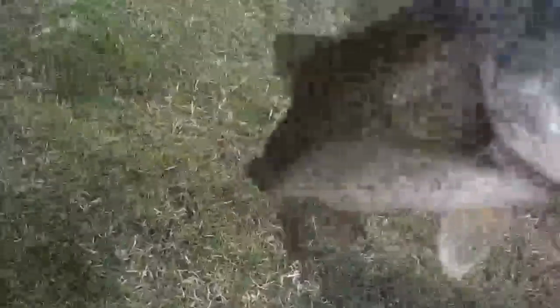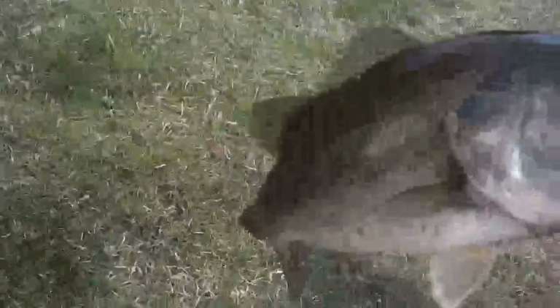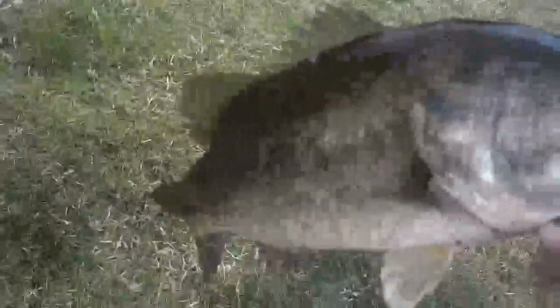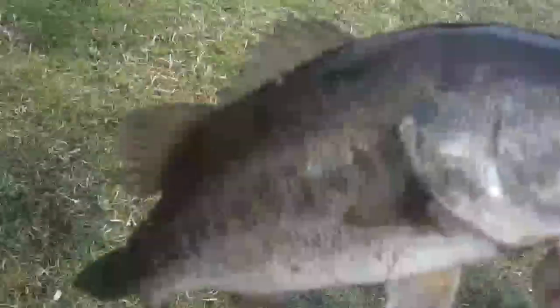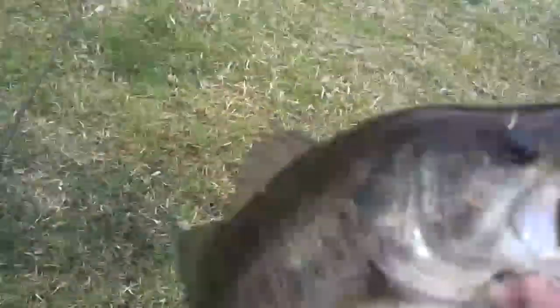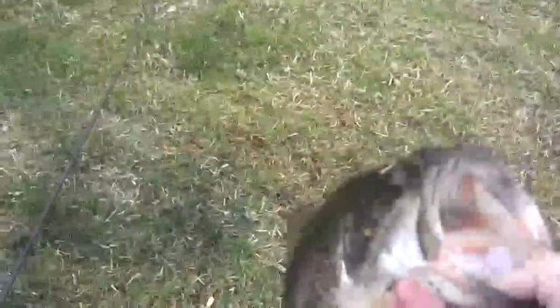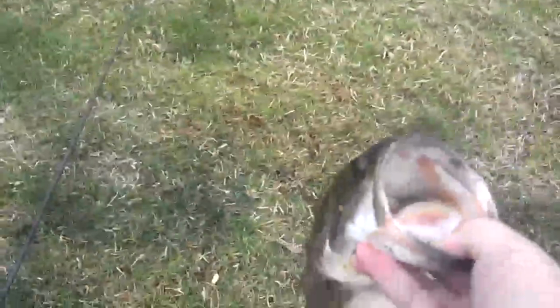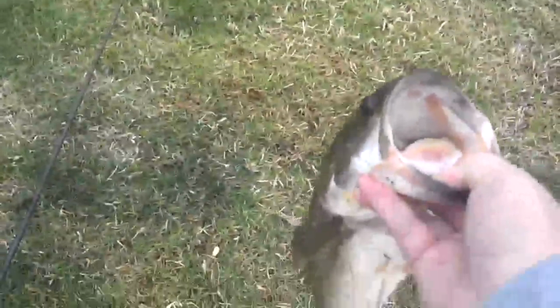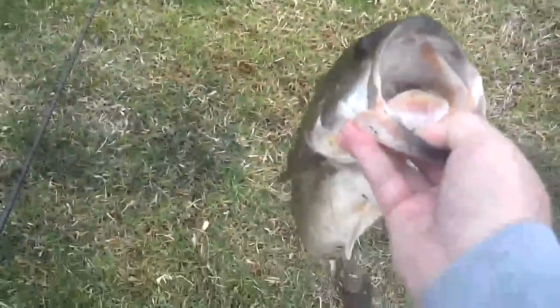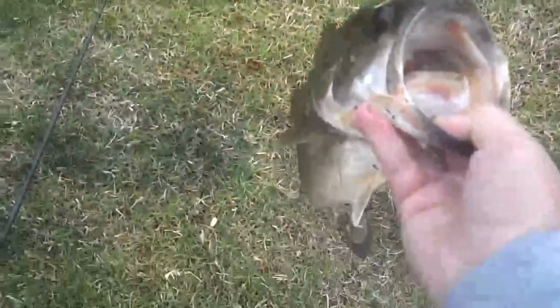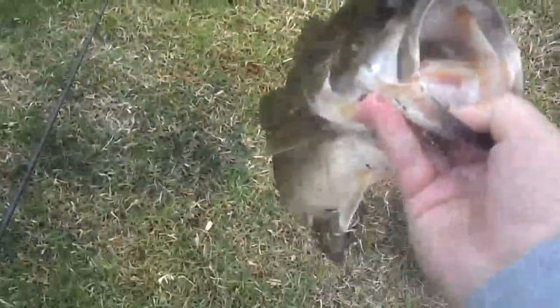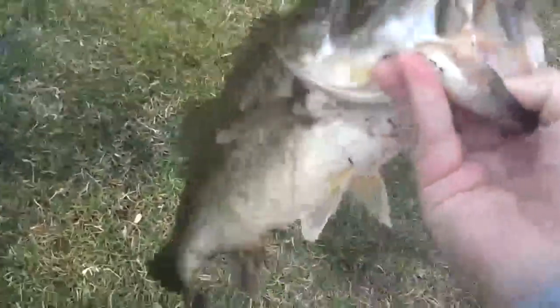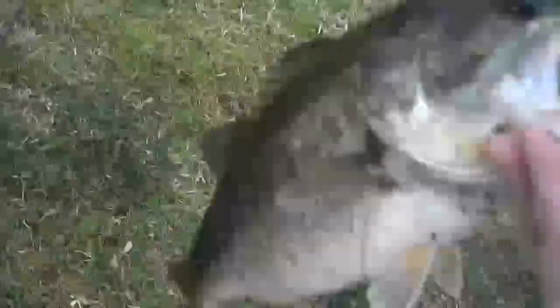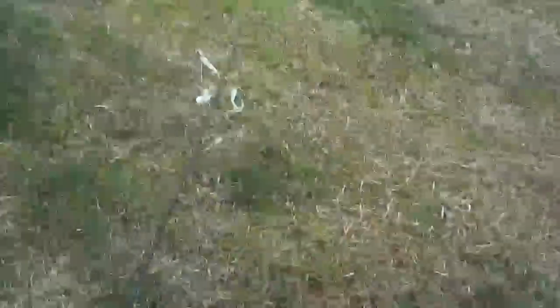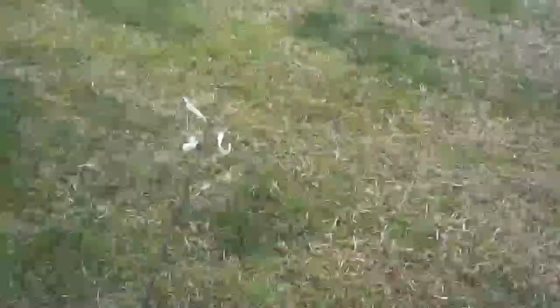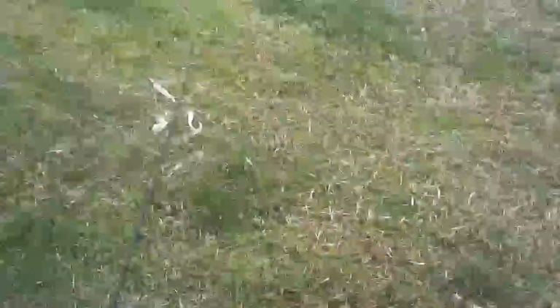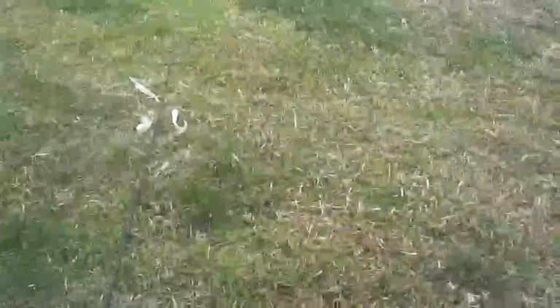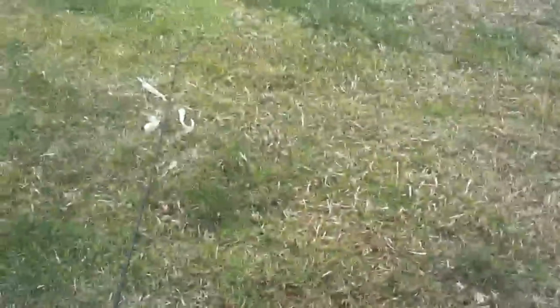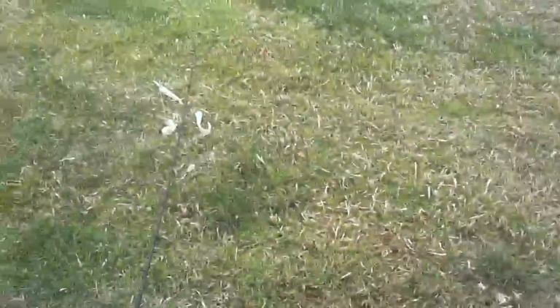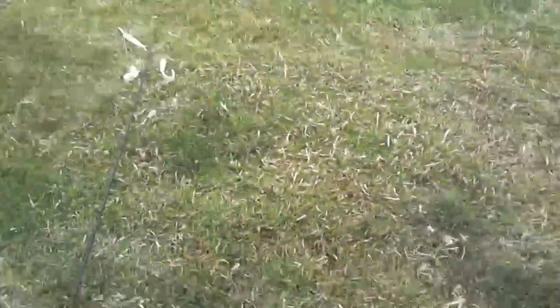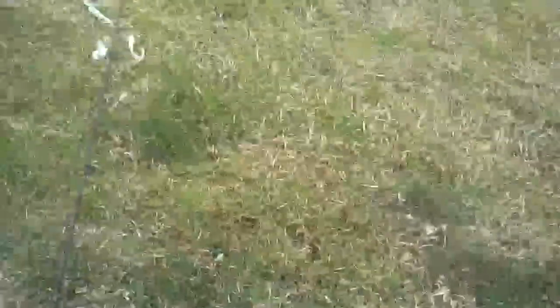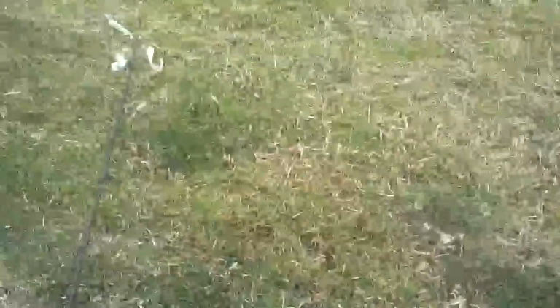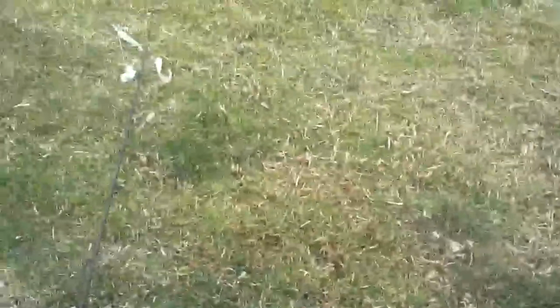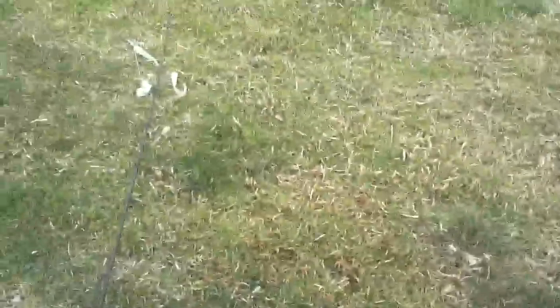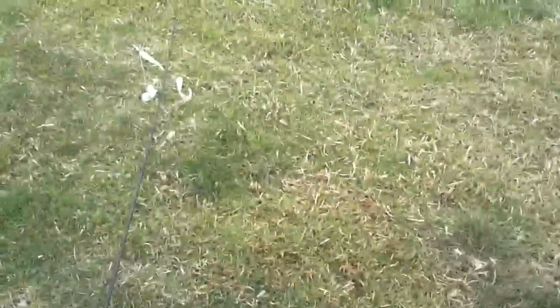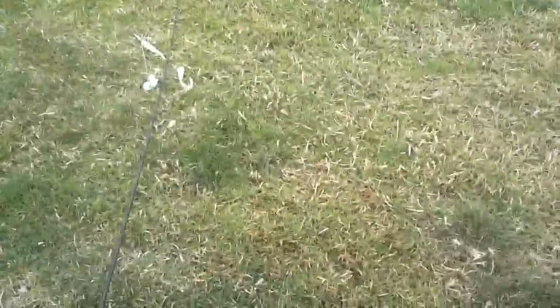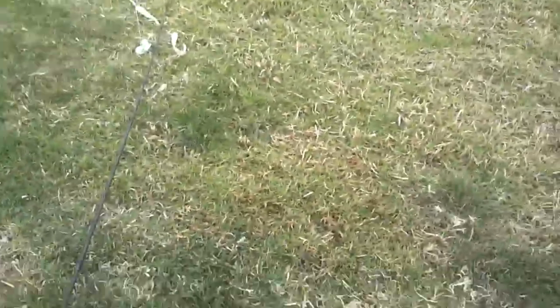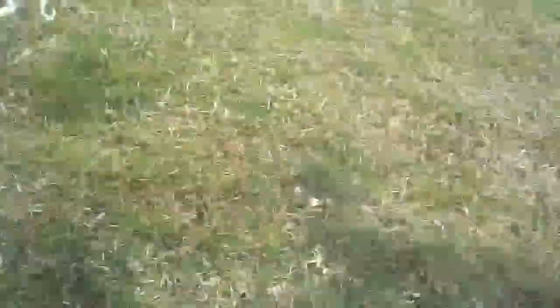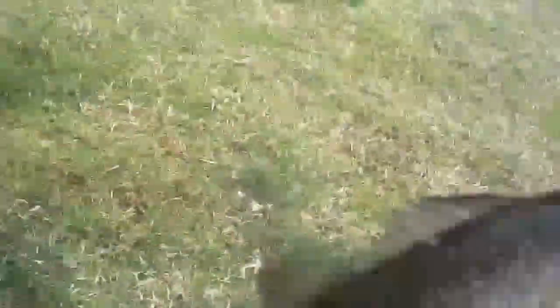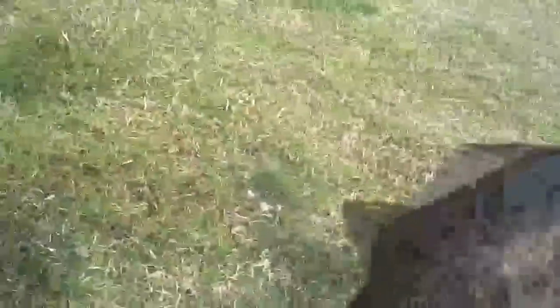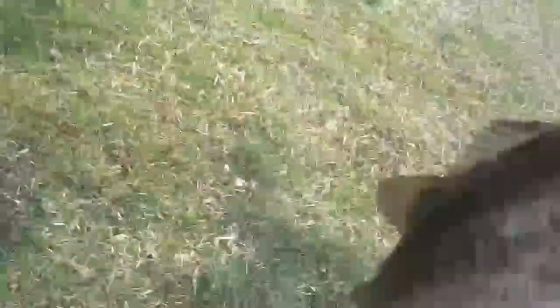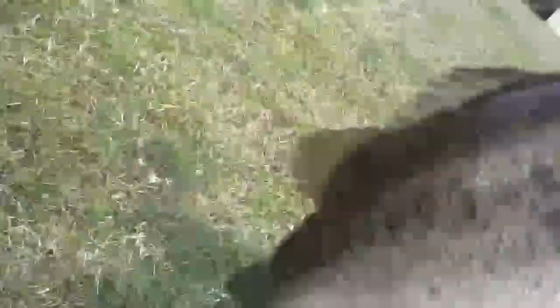Just got another one, probably about two pounds, on the Big Boy Baits on the umbrella rig.